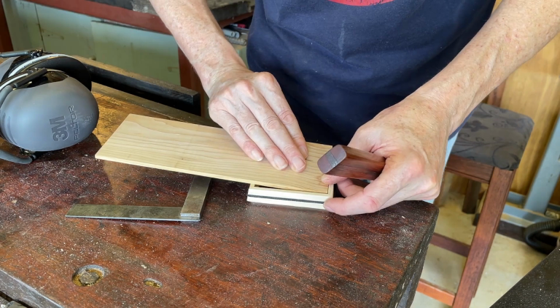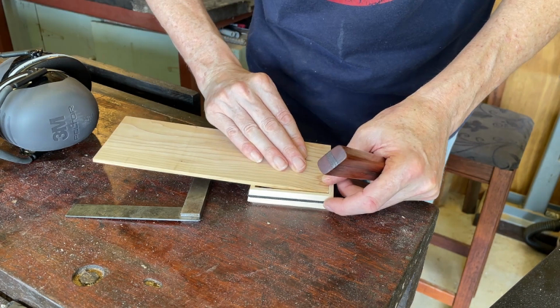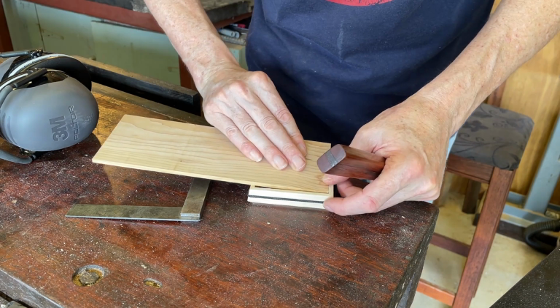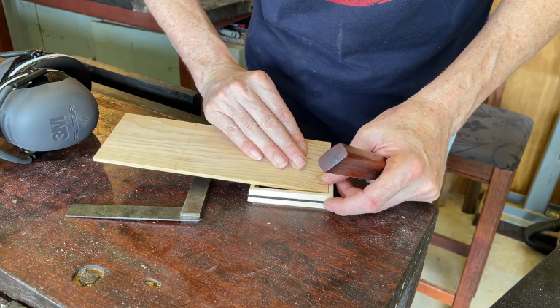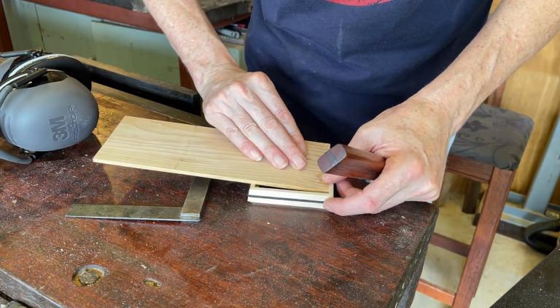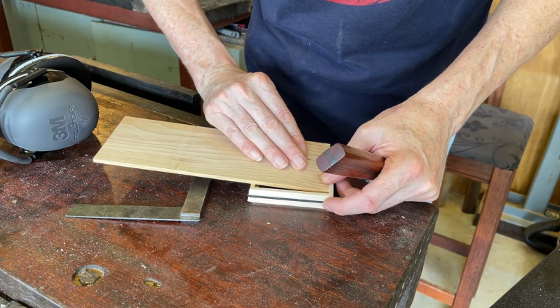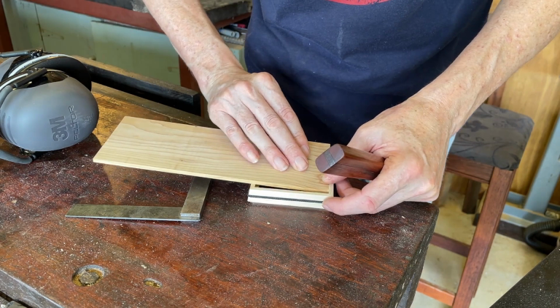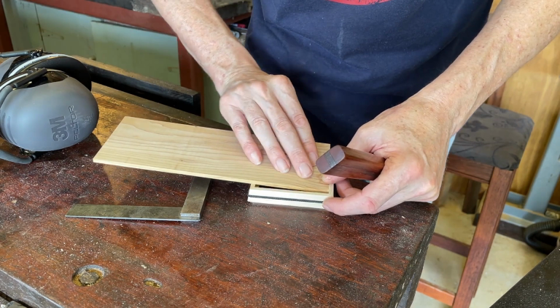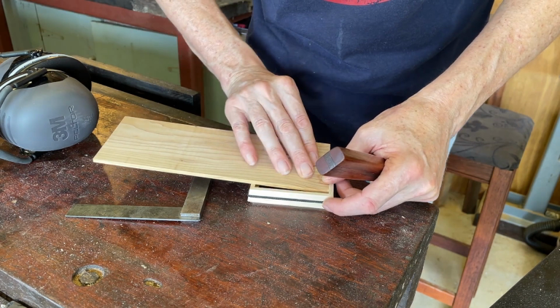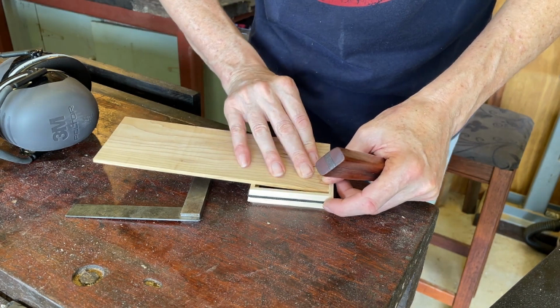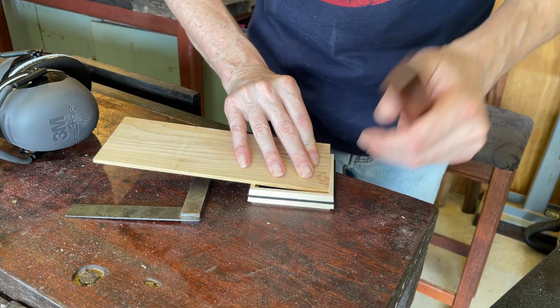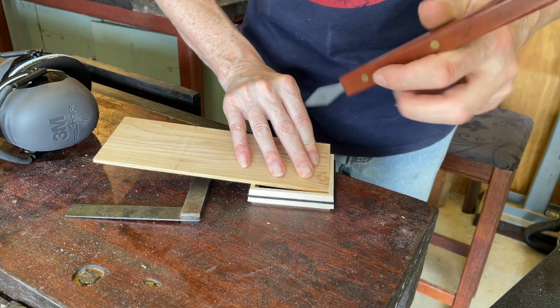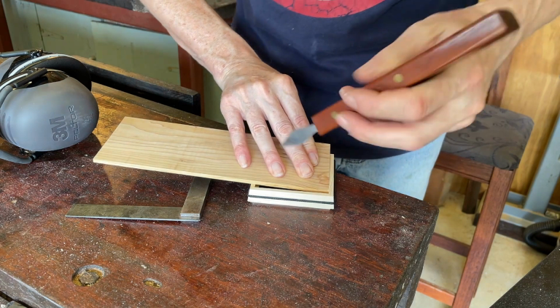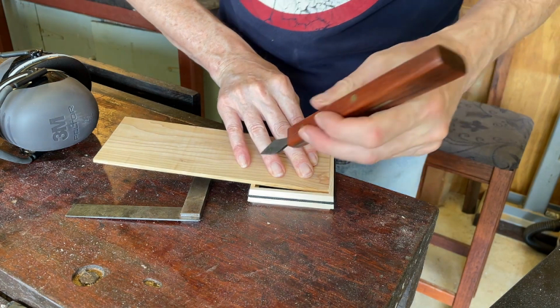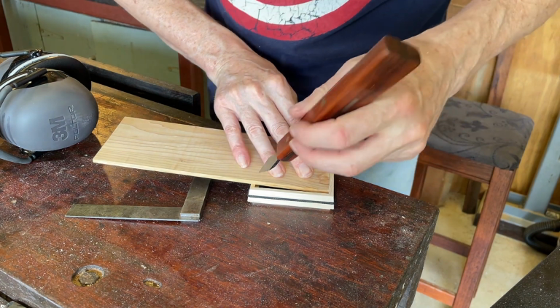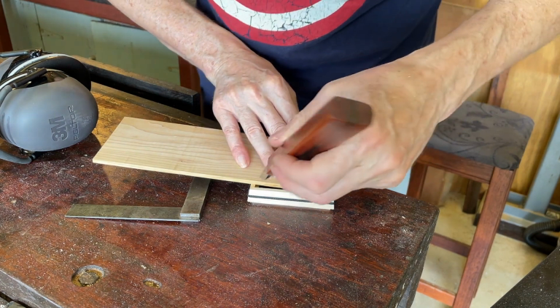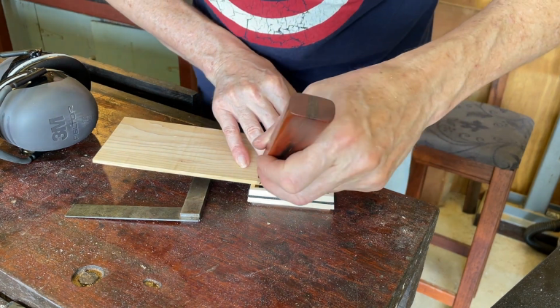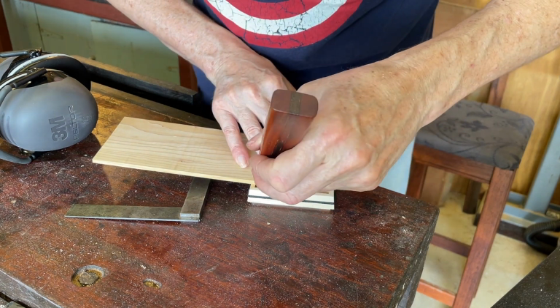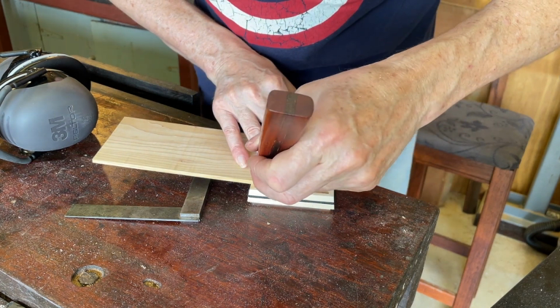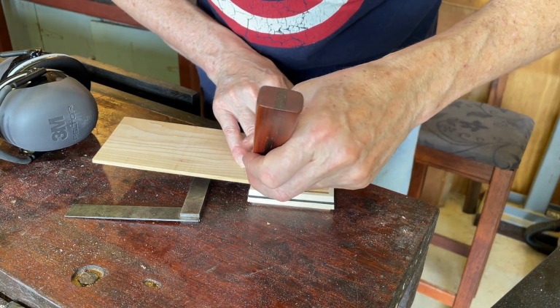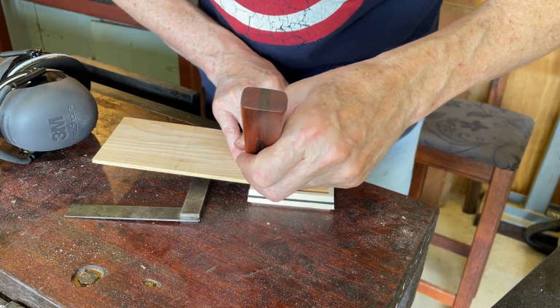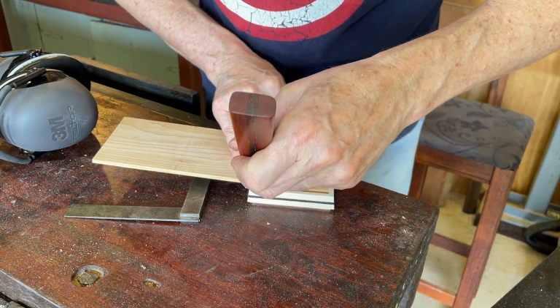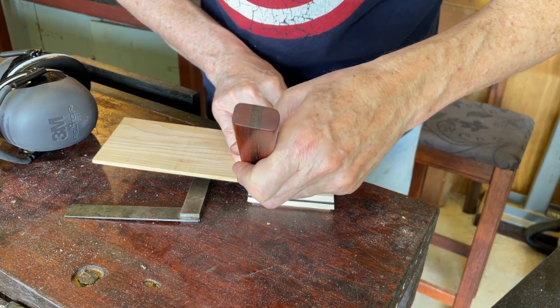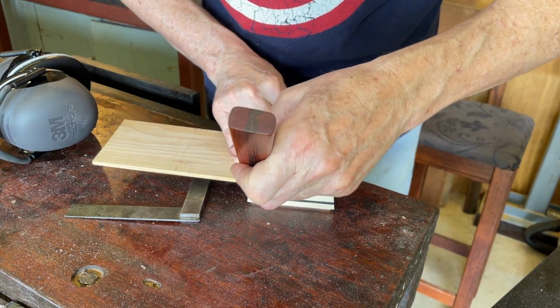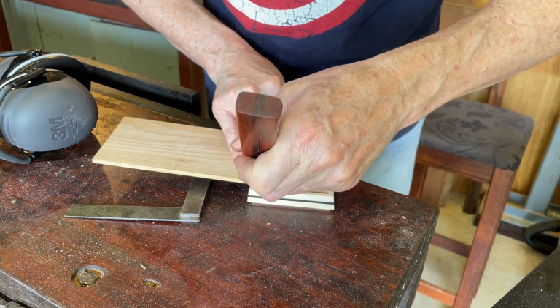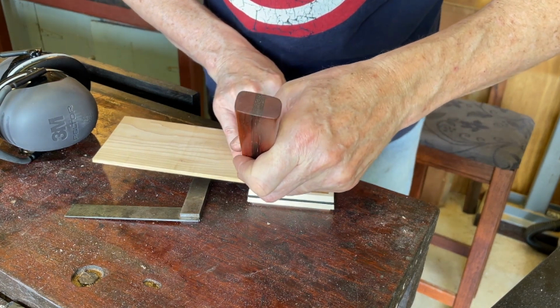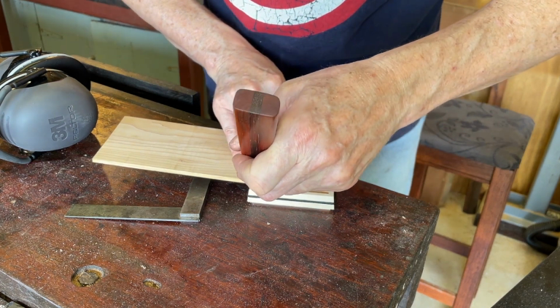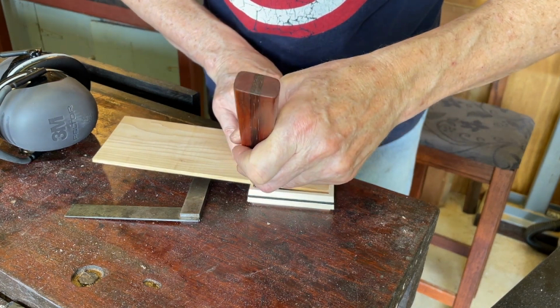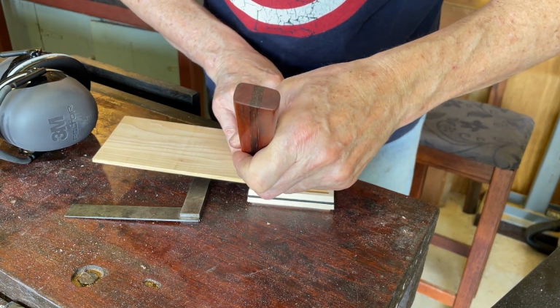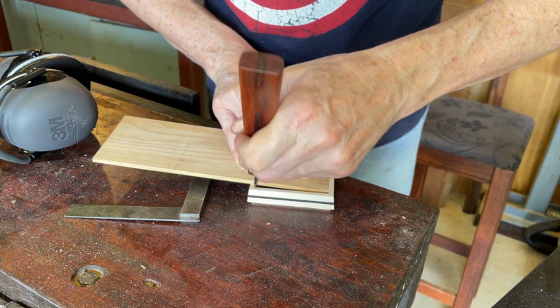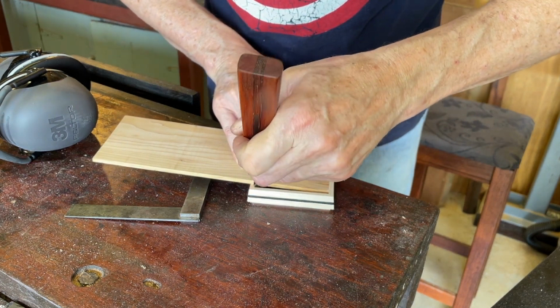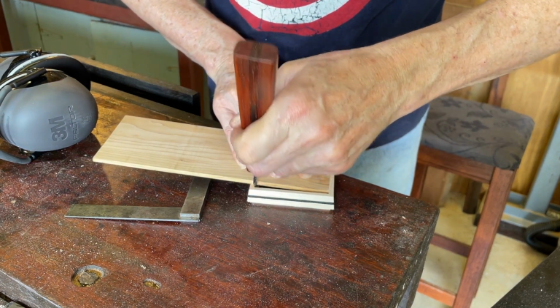I made this marking knife in a previous video. If you're interested to check it out, there's a link in the description.